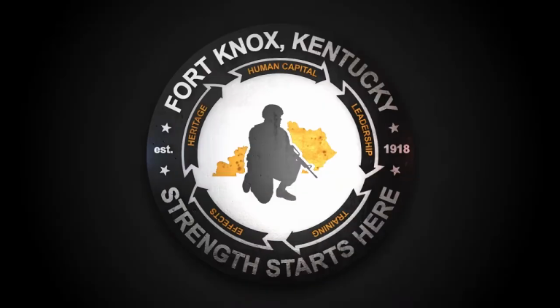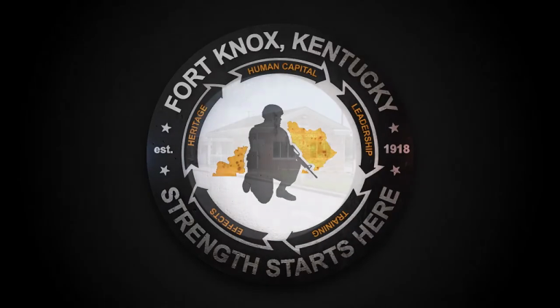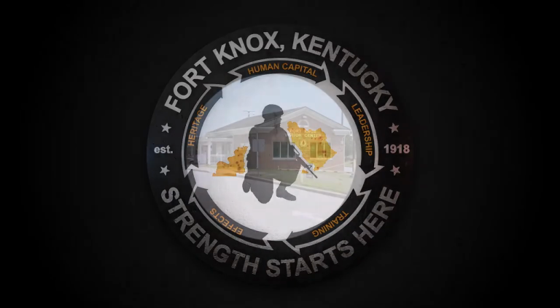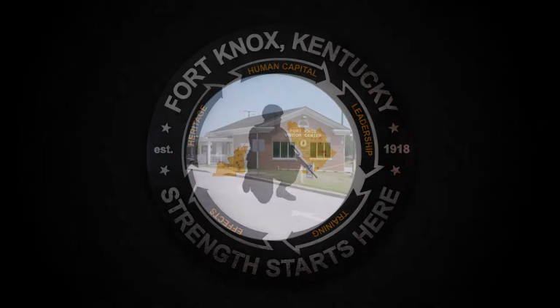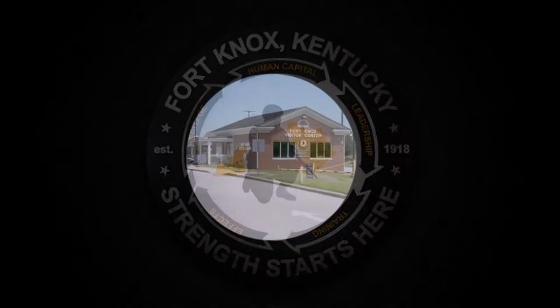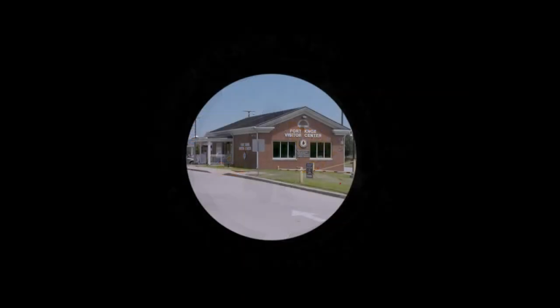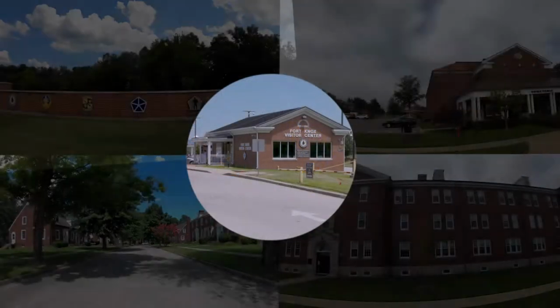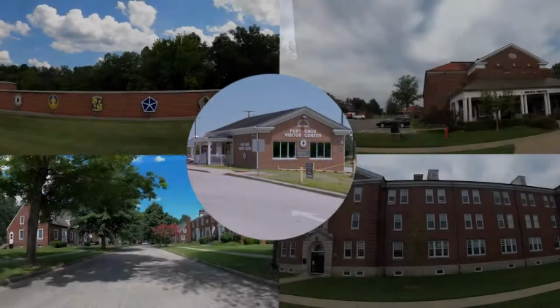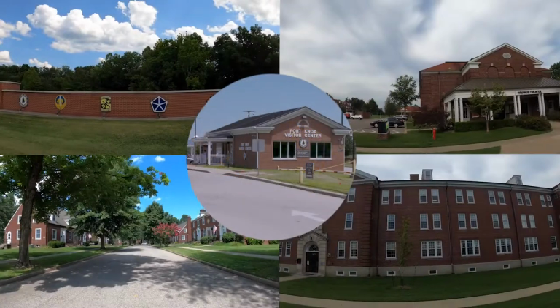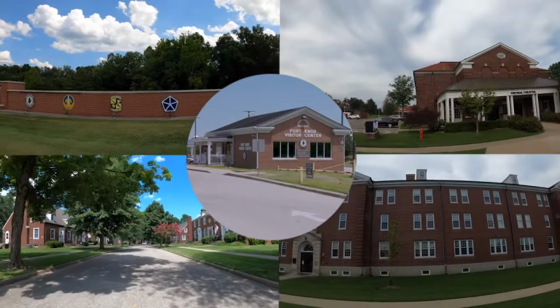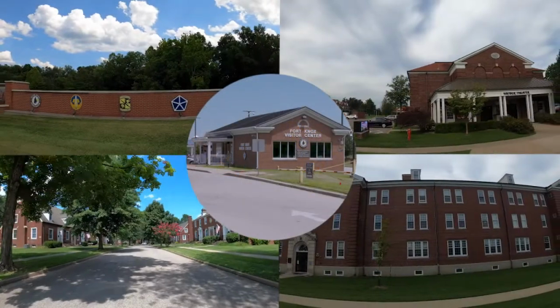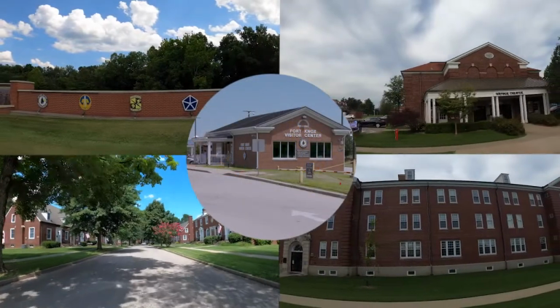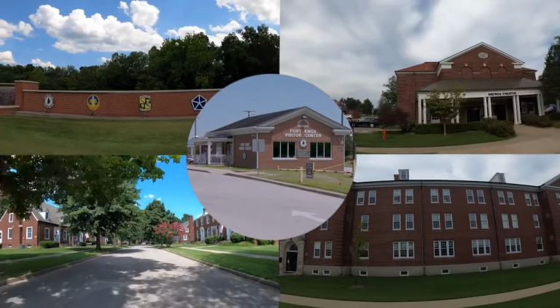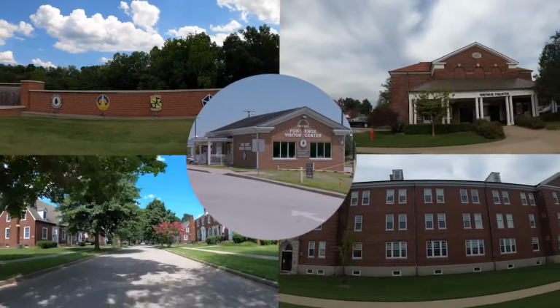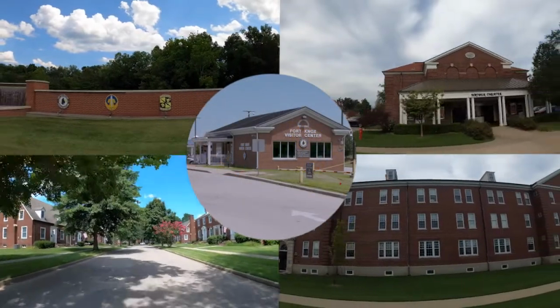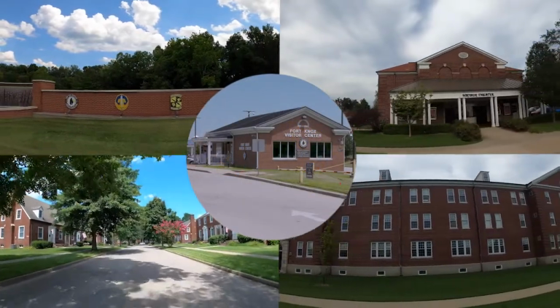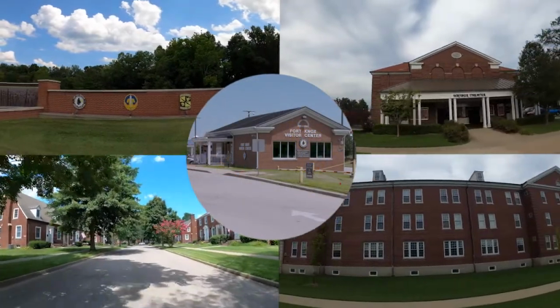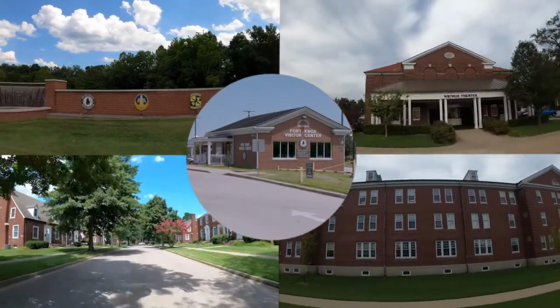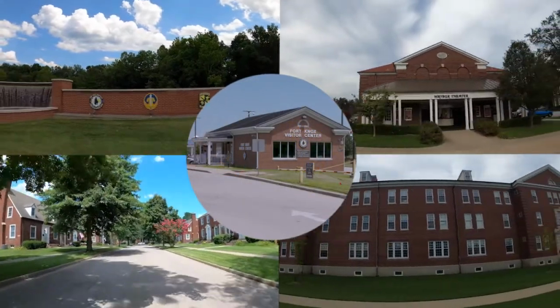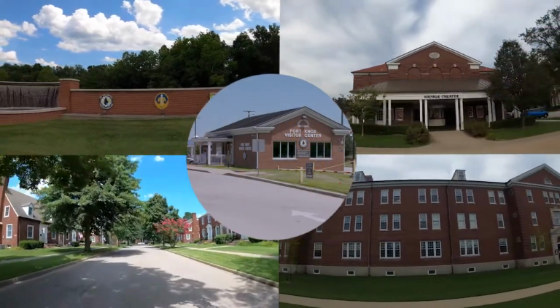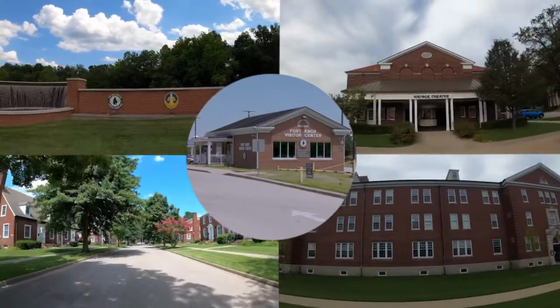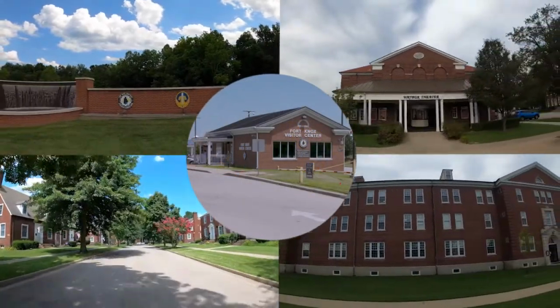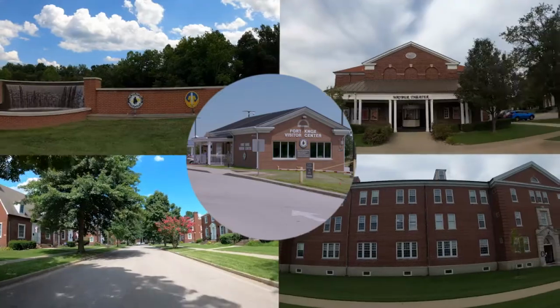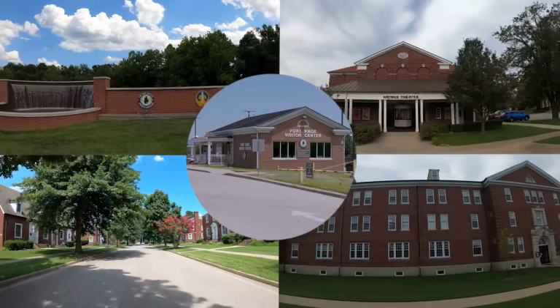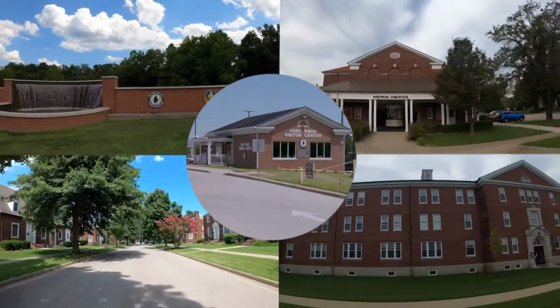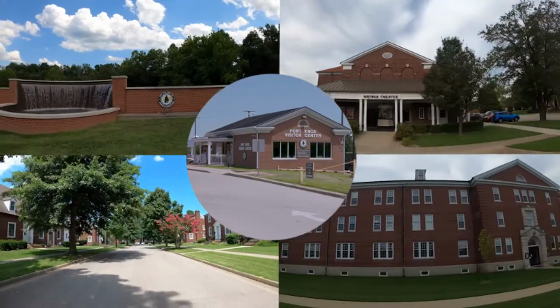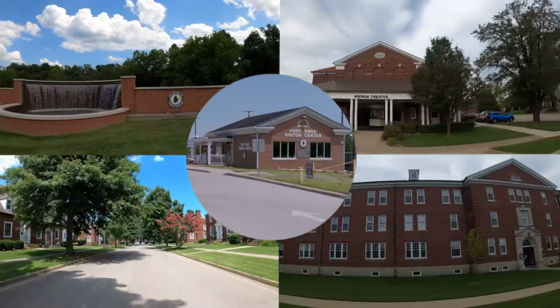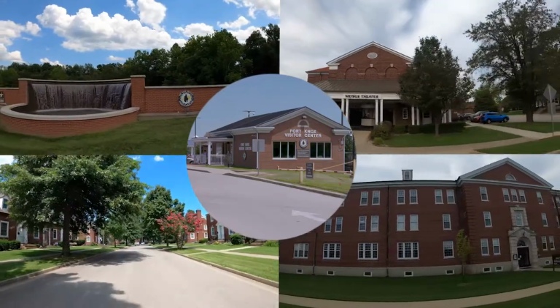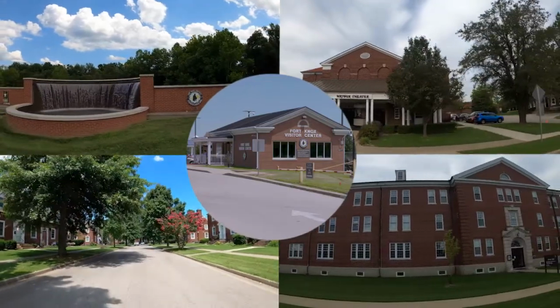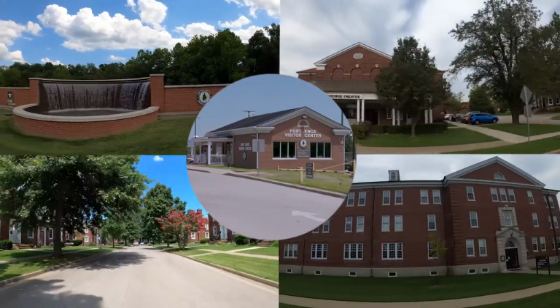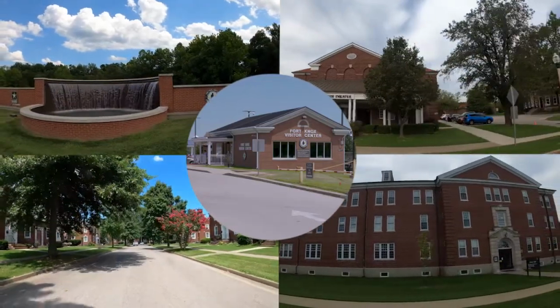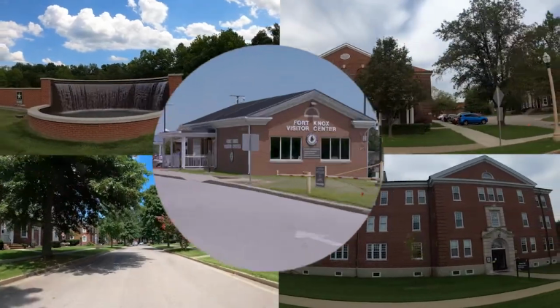Congratulations on your assignment to Fort Knox. As with any other installation you have been assigned to, it is now time to in-process.